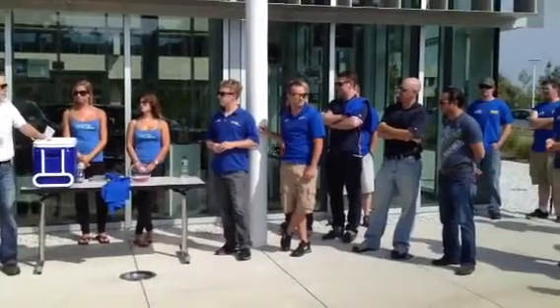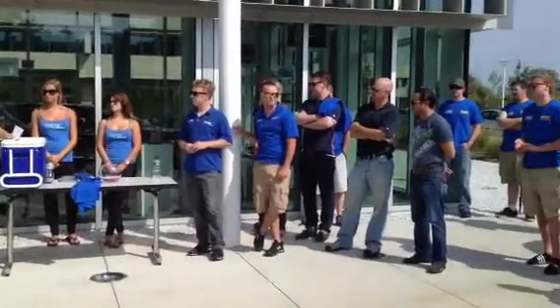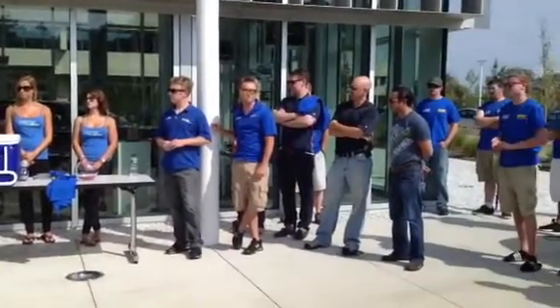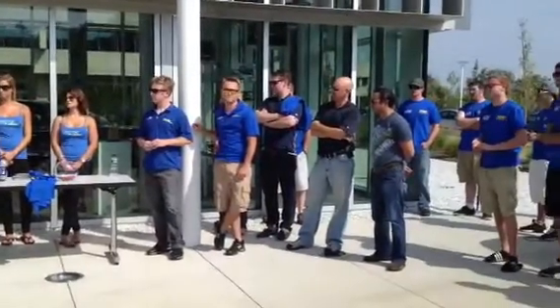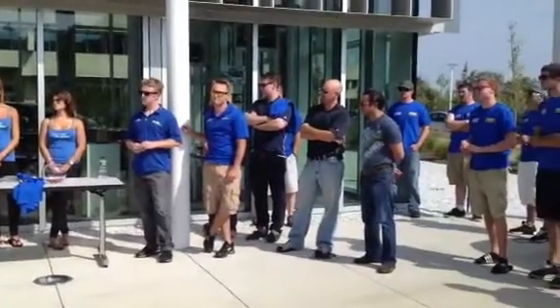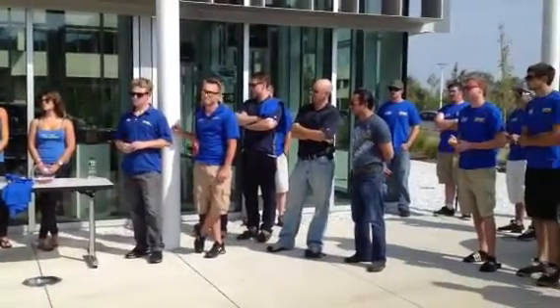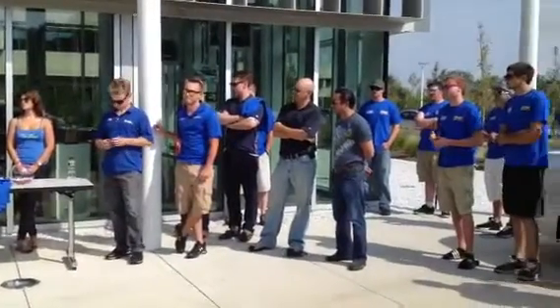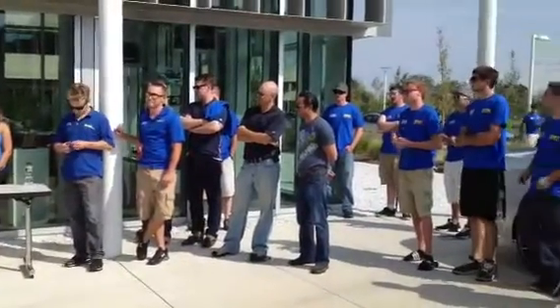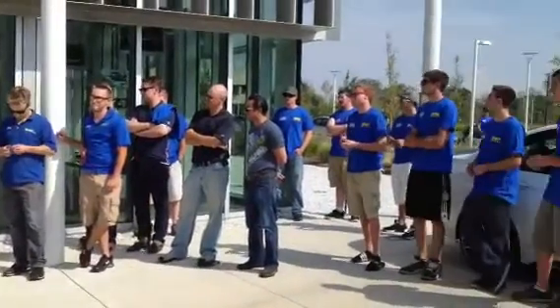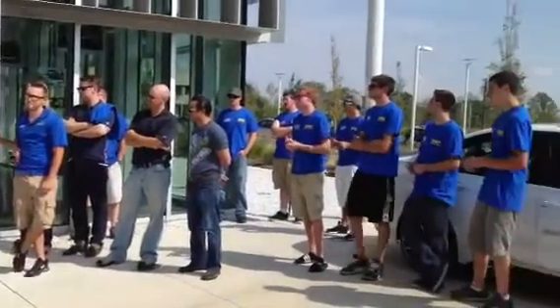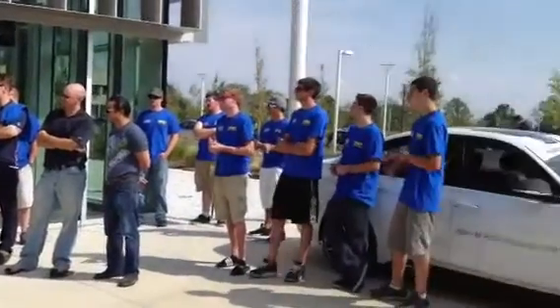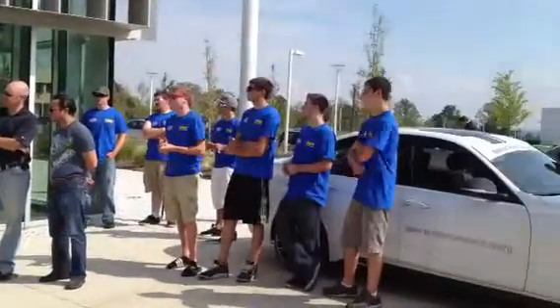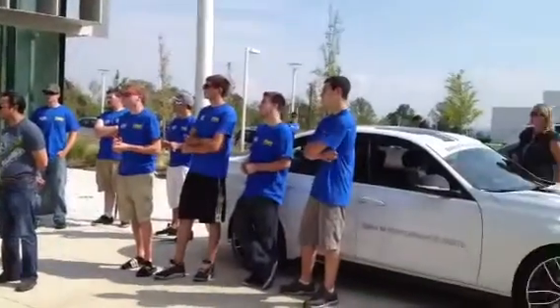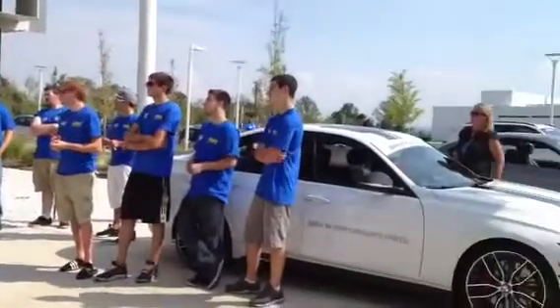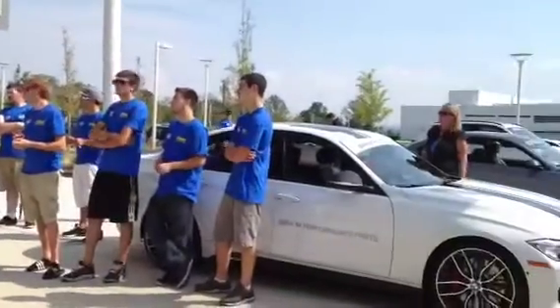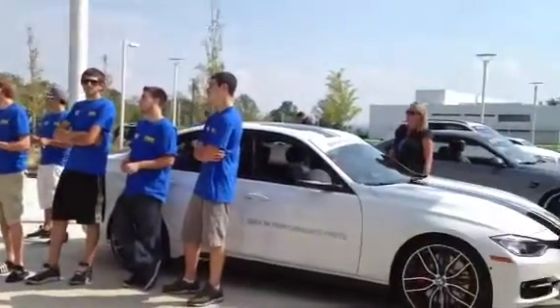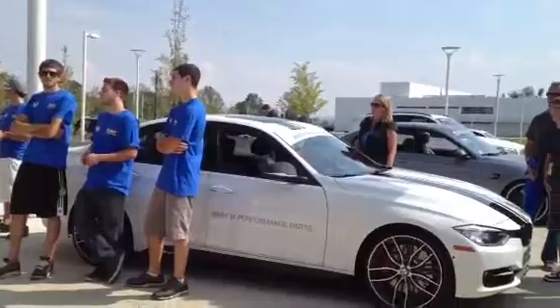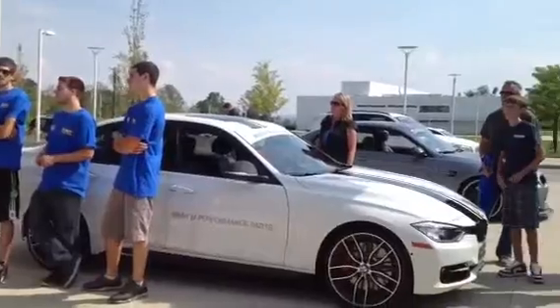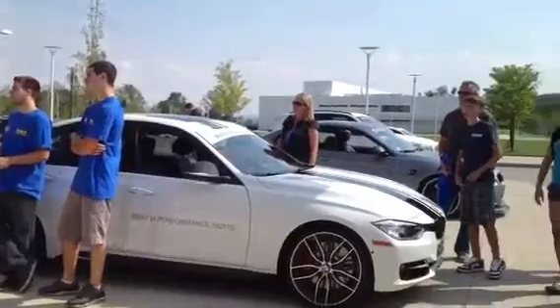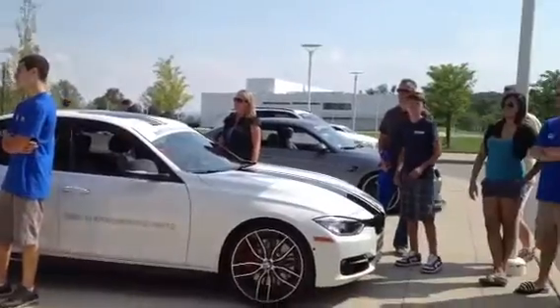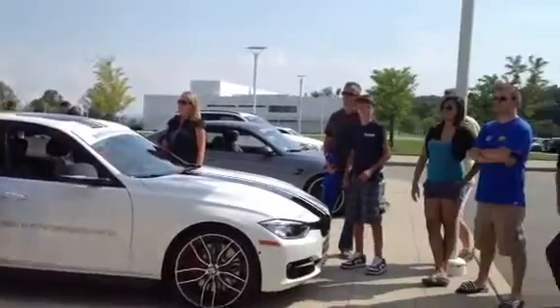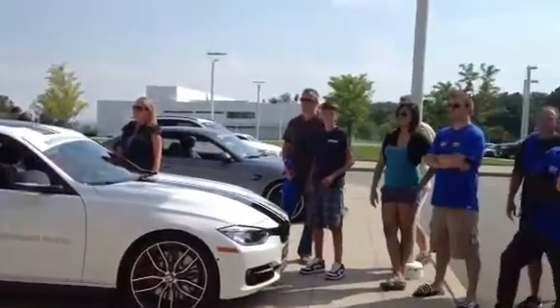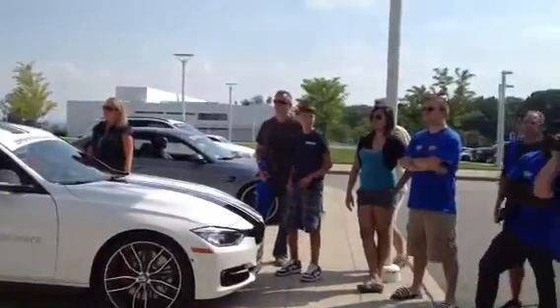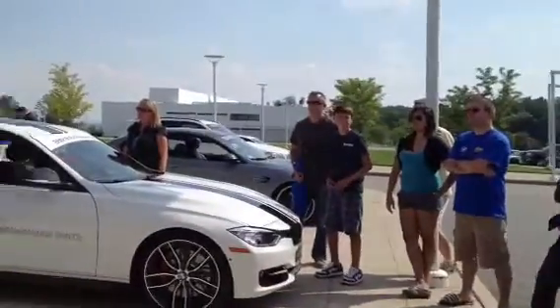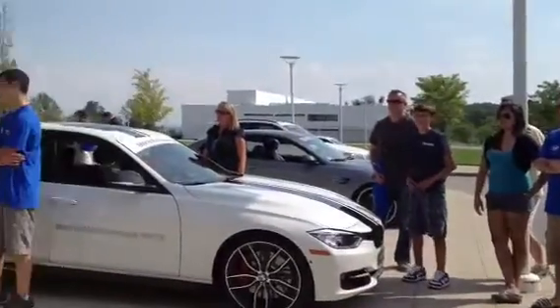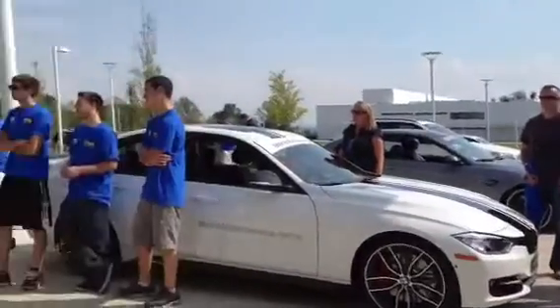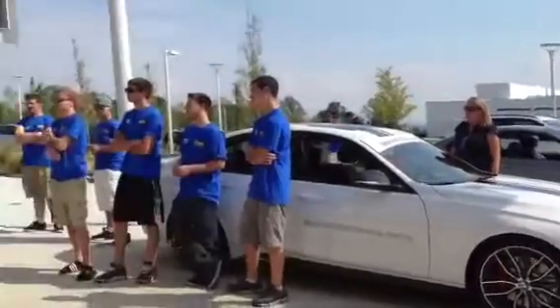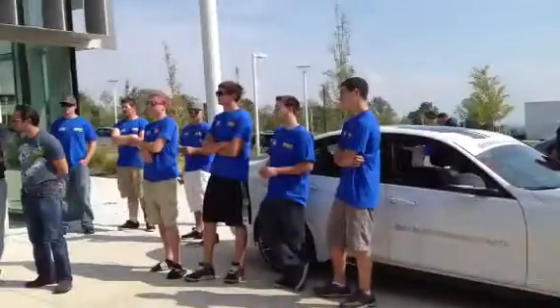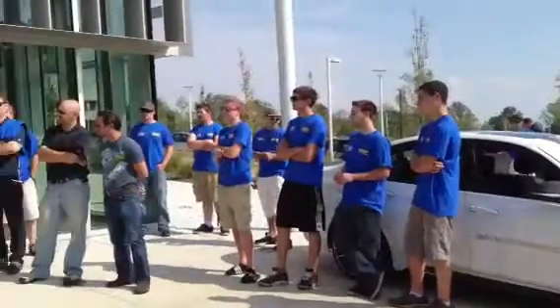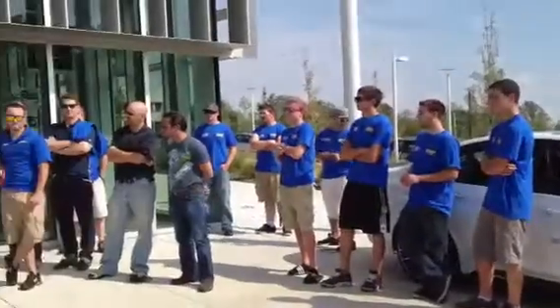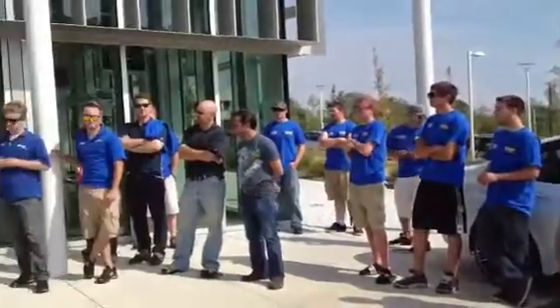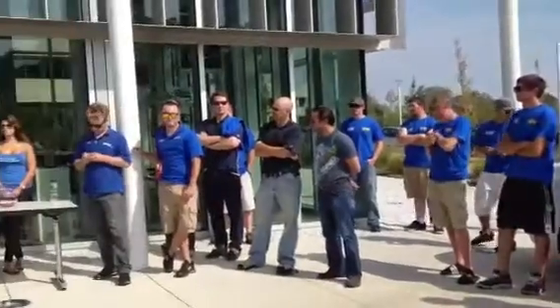Just behind us here we have our after-sales building. We have customer relations over there, and the after-sales department, which is where I work.